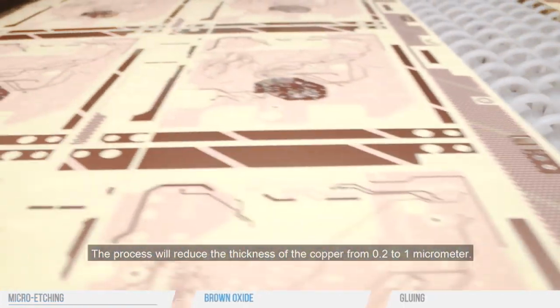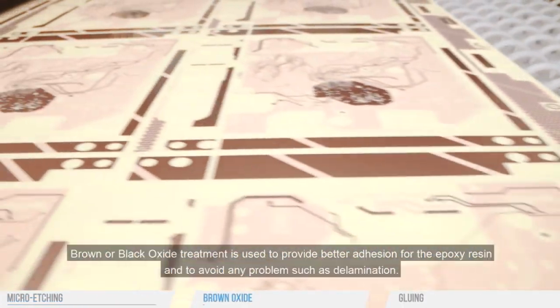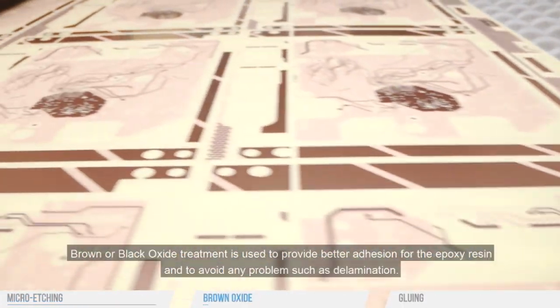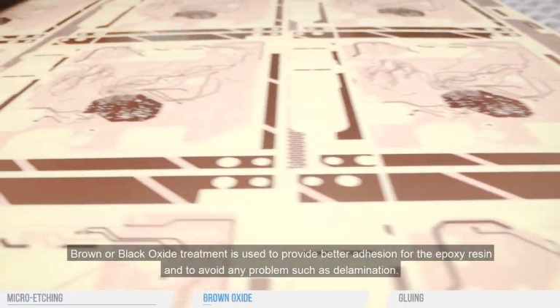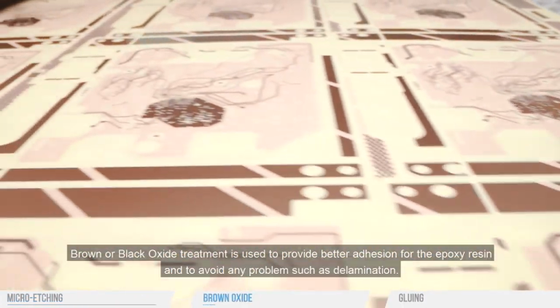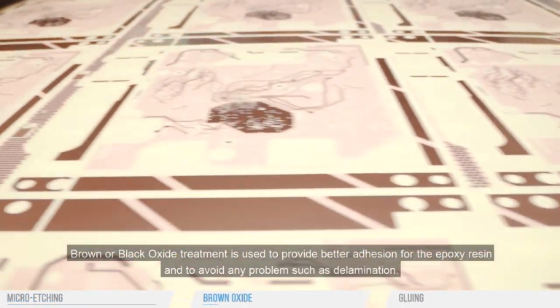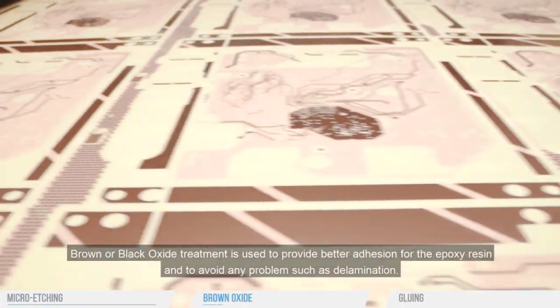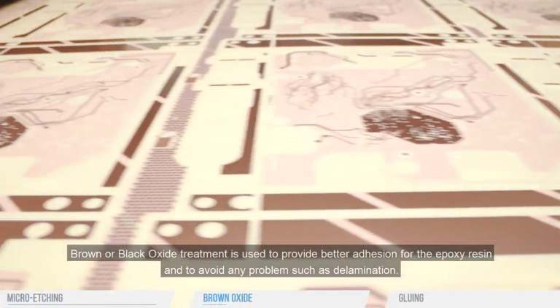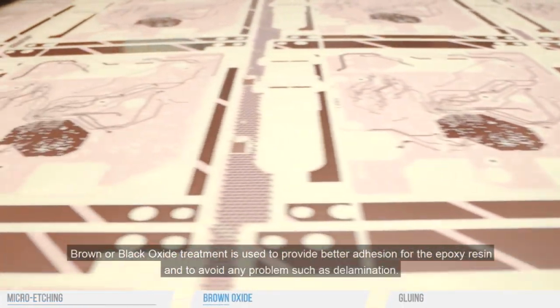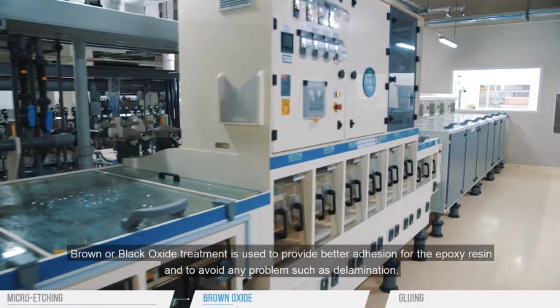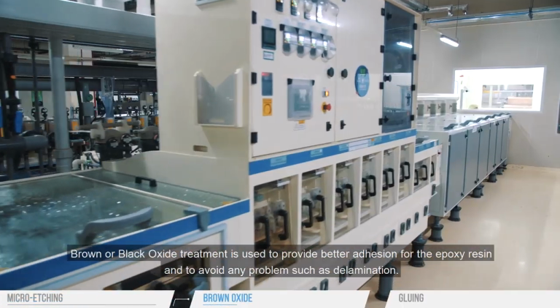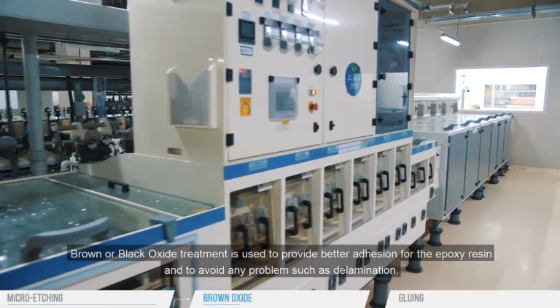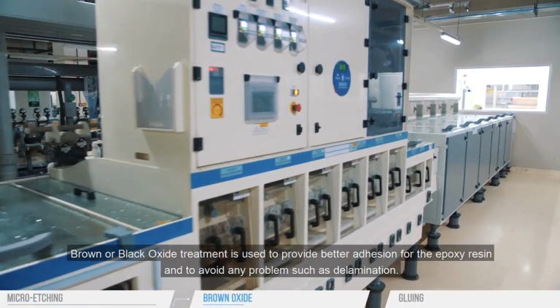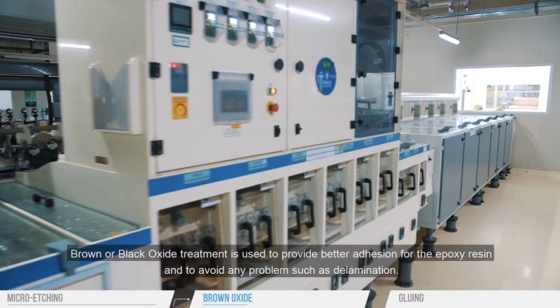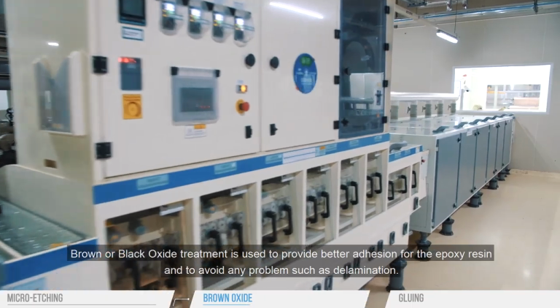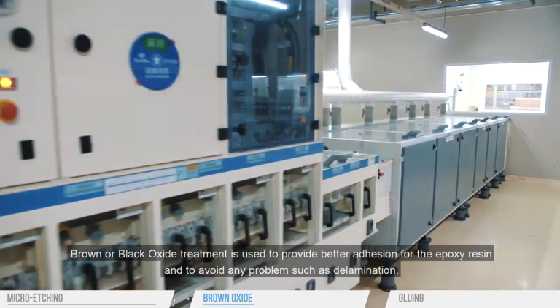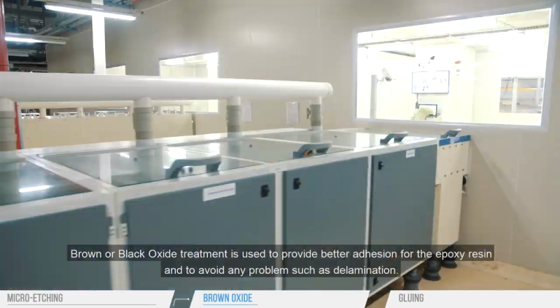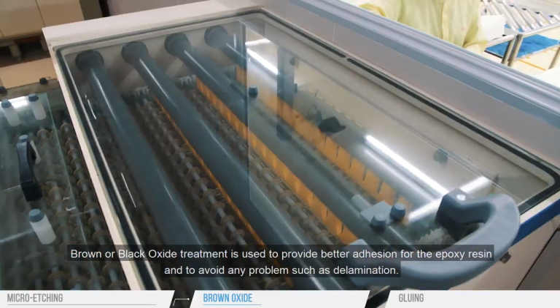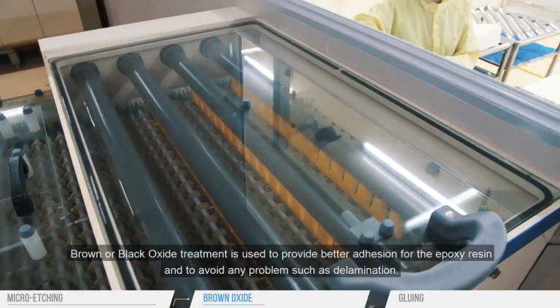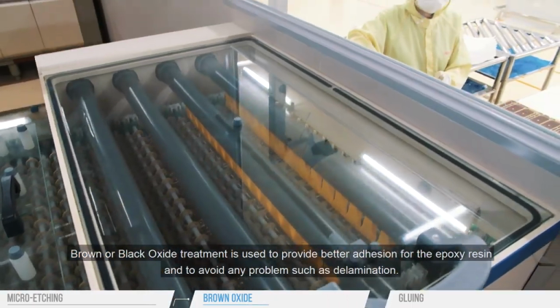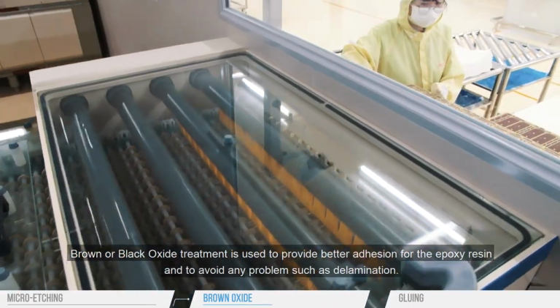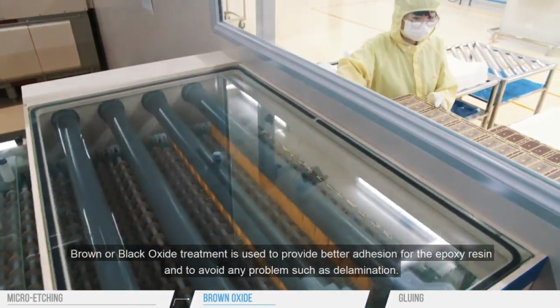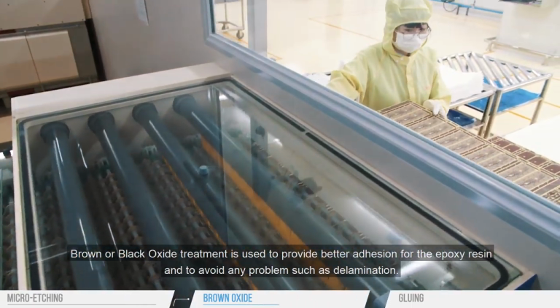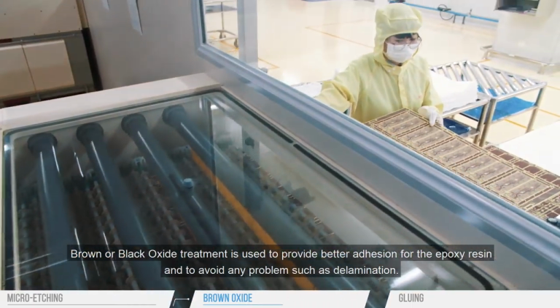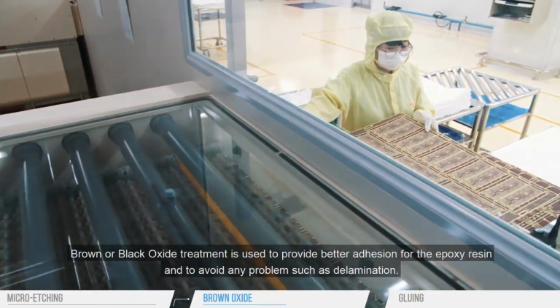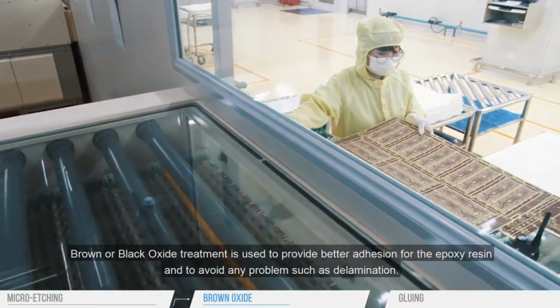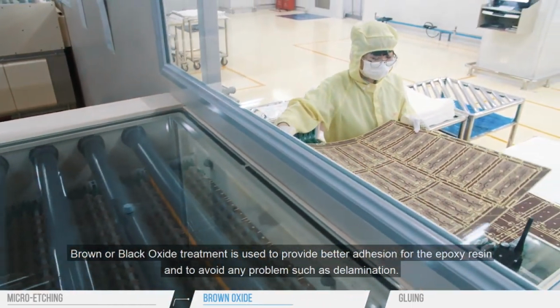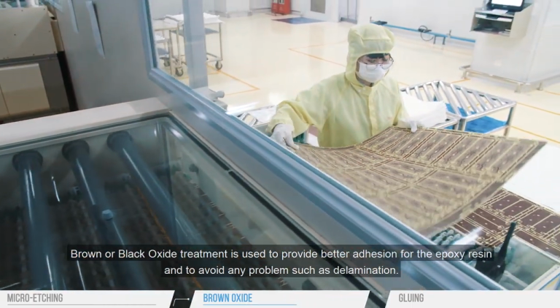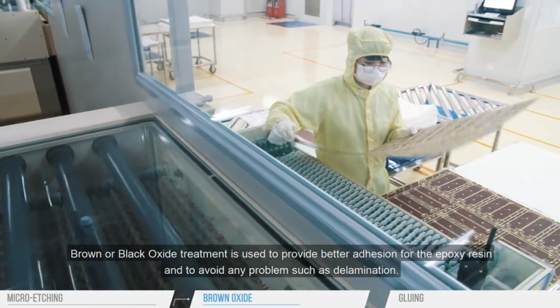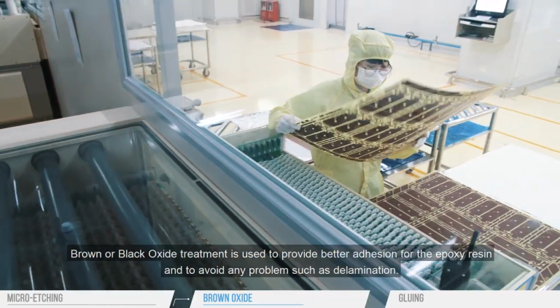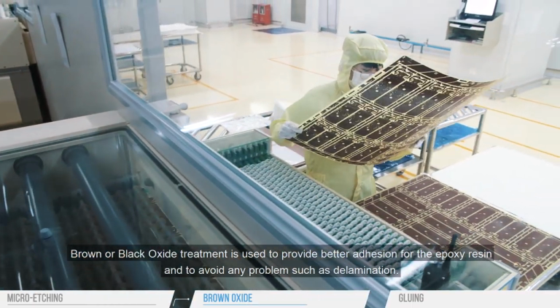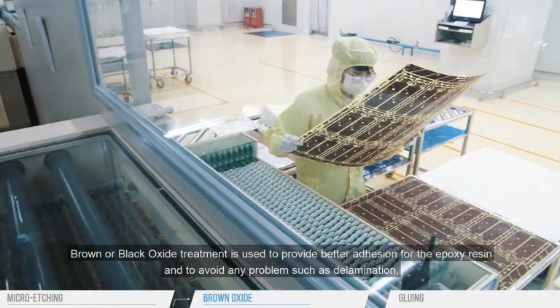Brown or black oxide treatment is used to provide better adhesion for the epoxy resin and to avoid any problems such as delamination.